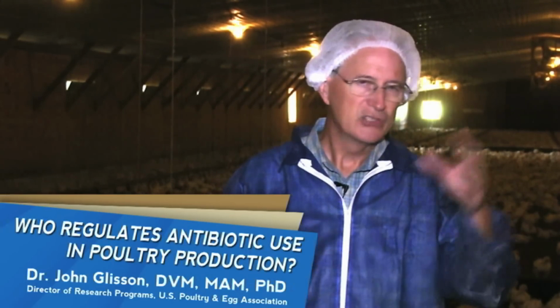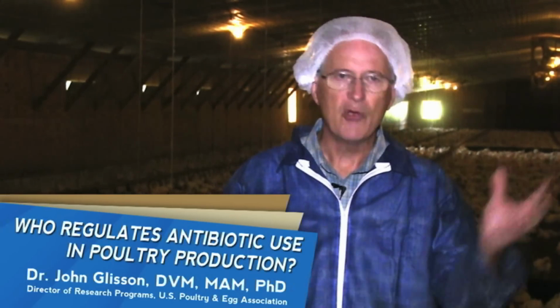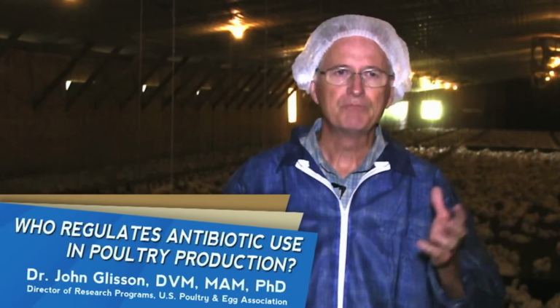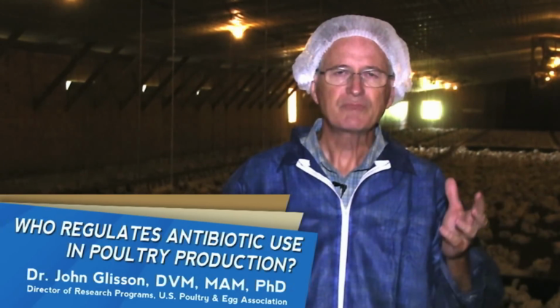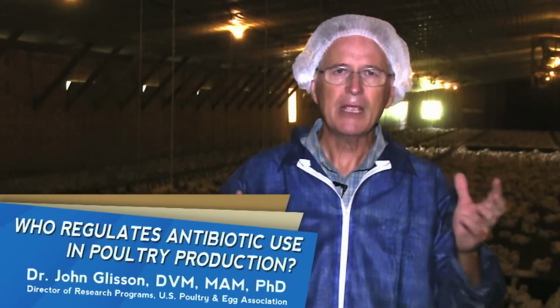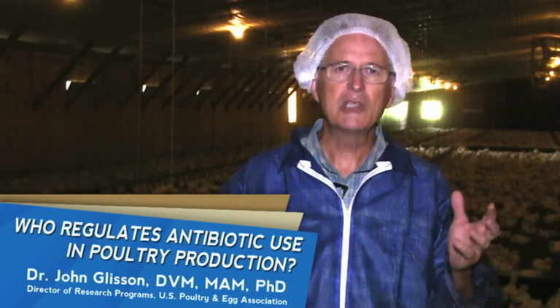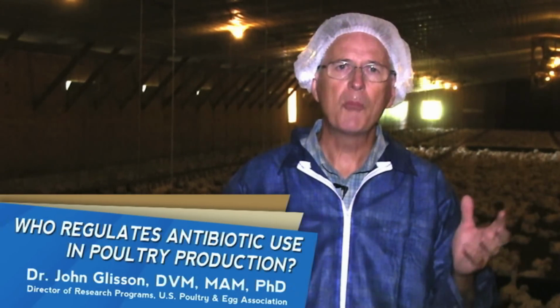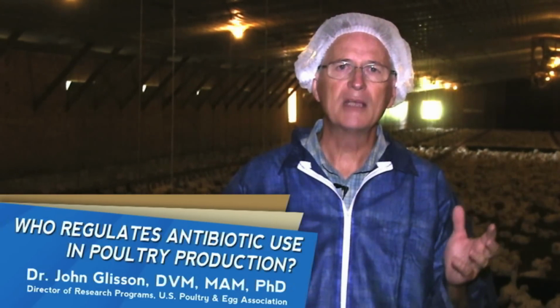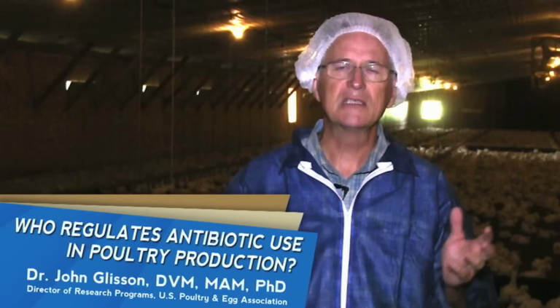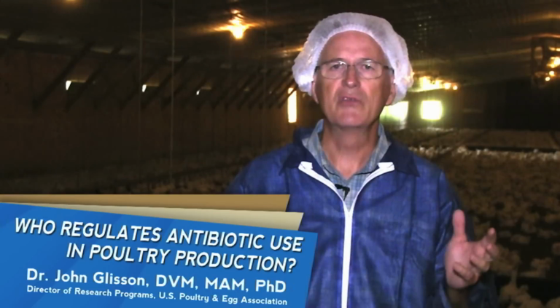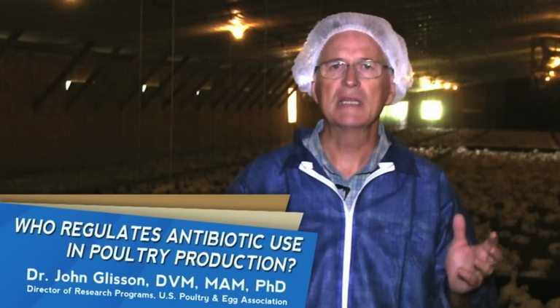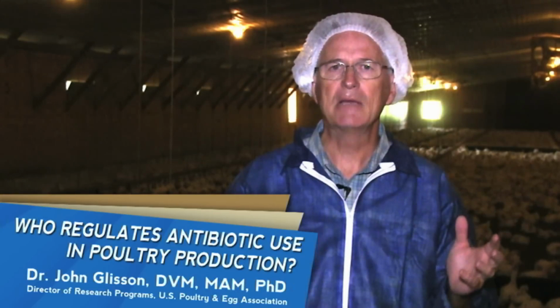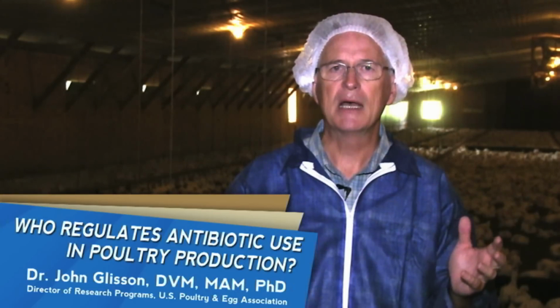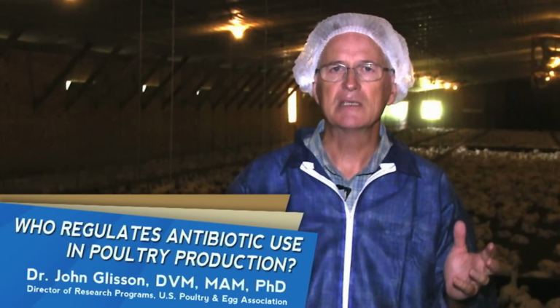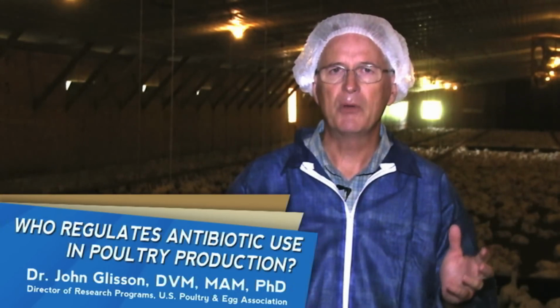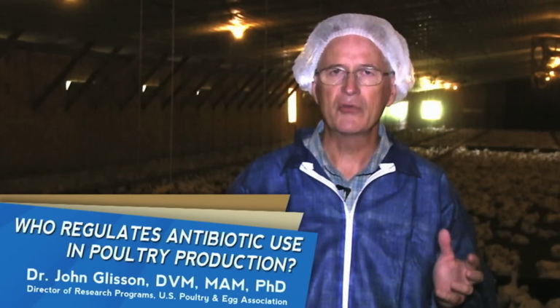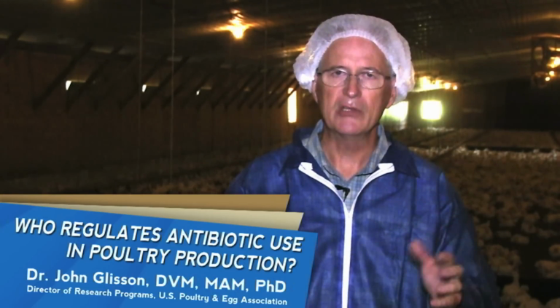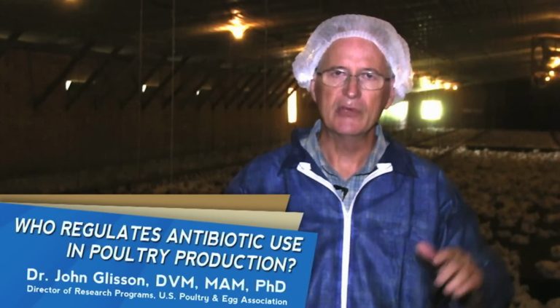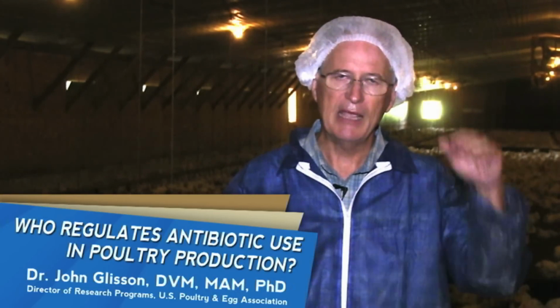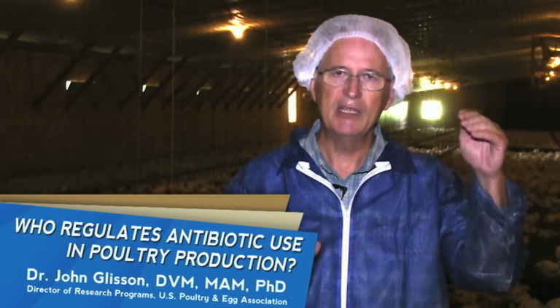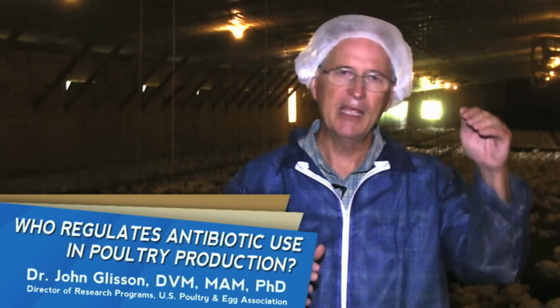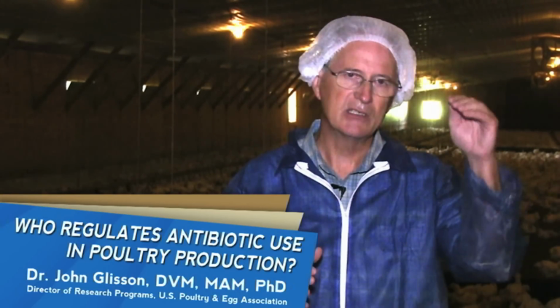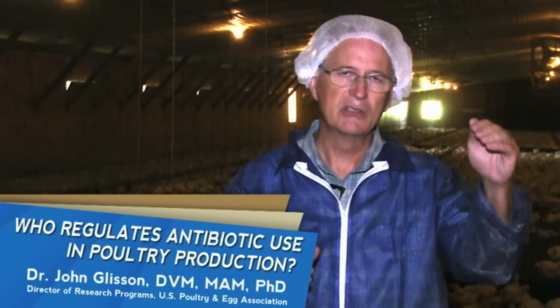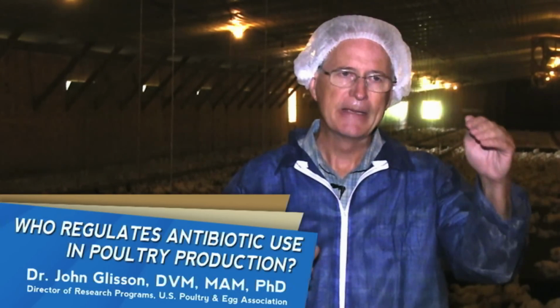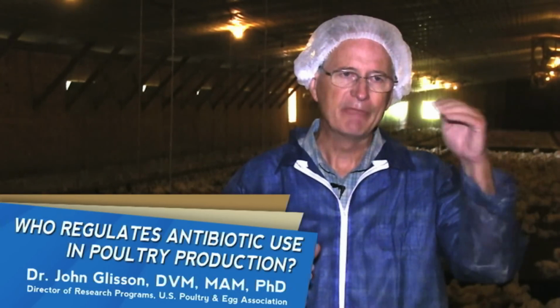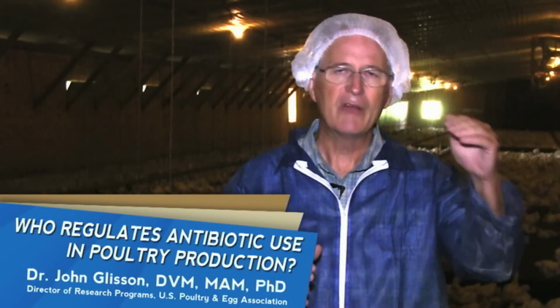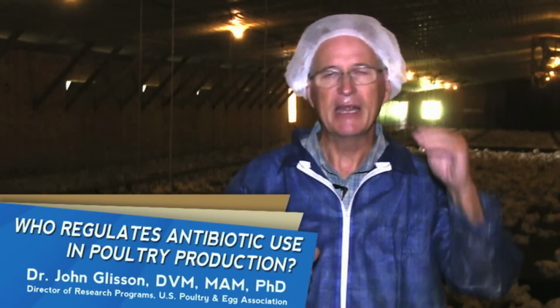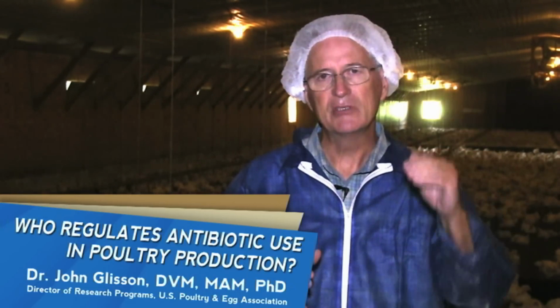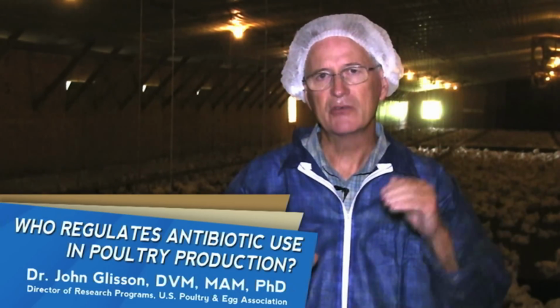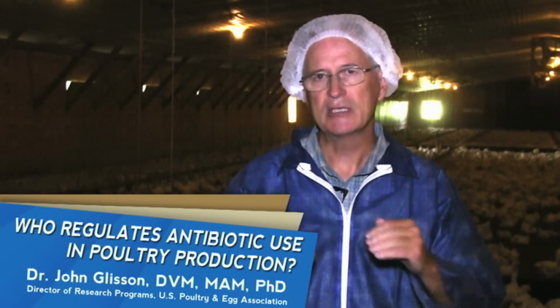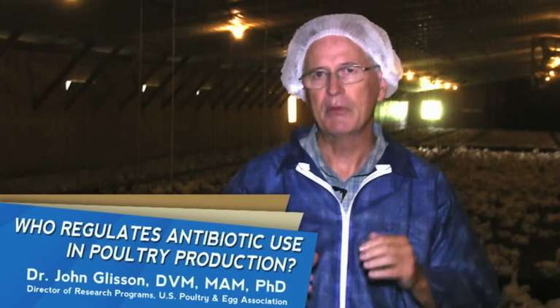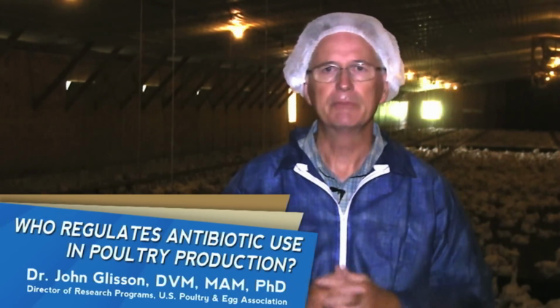So in this whole process of using antibiotics in the poultry industry, the FDA is involved in every single step of it.